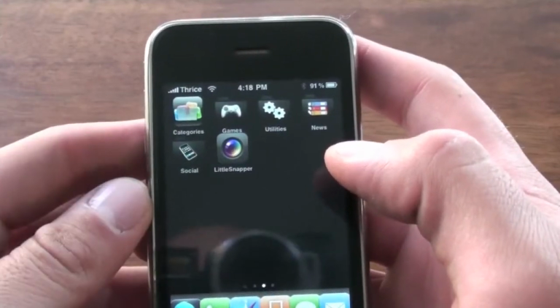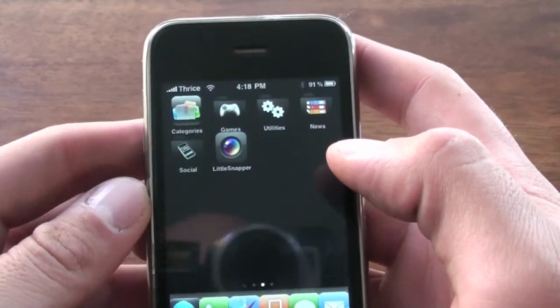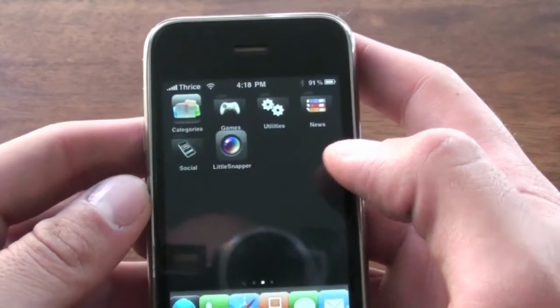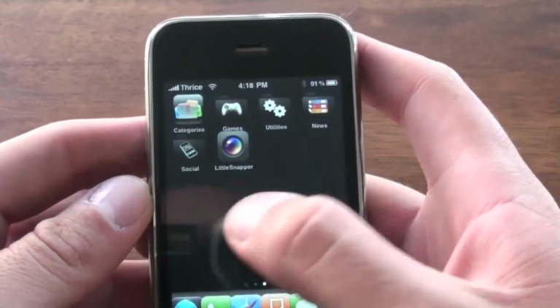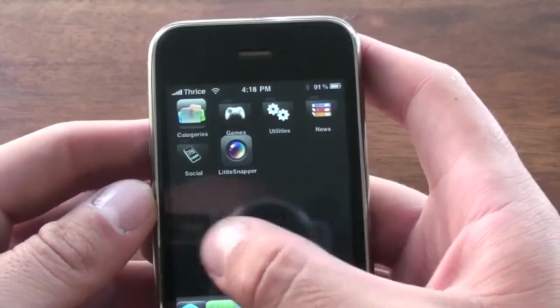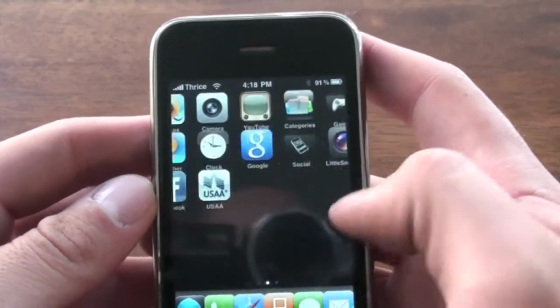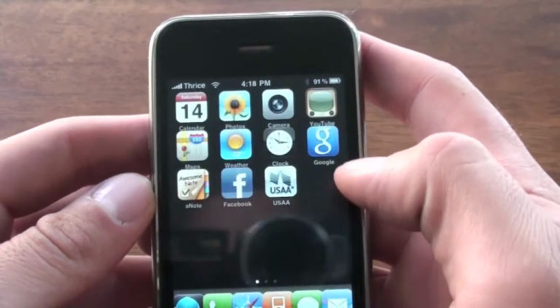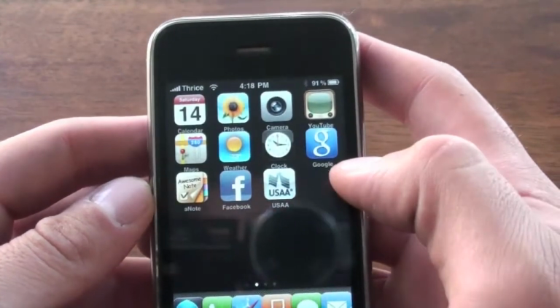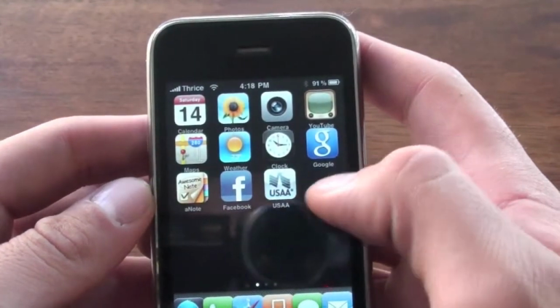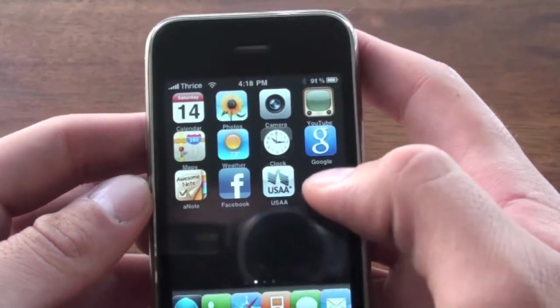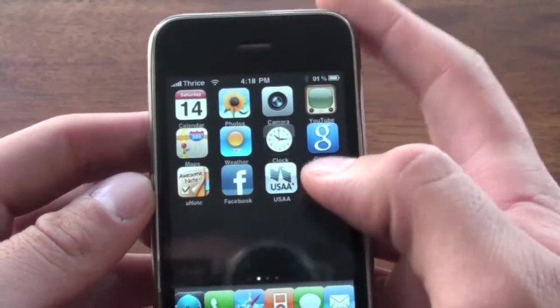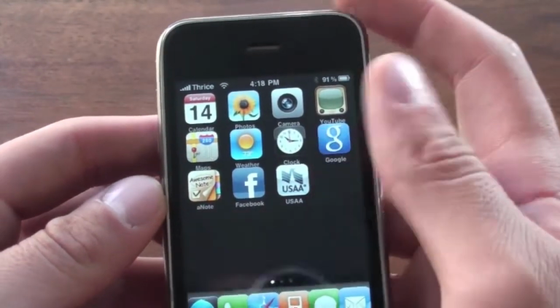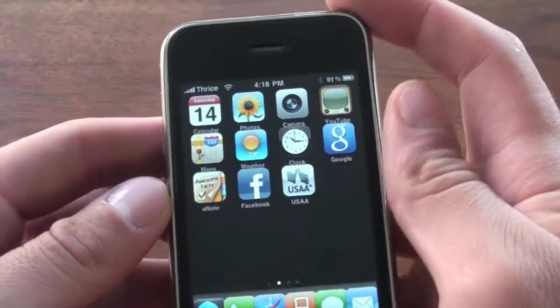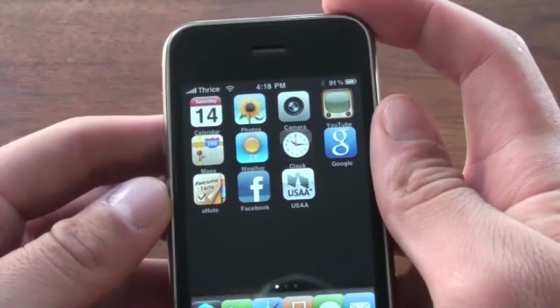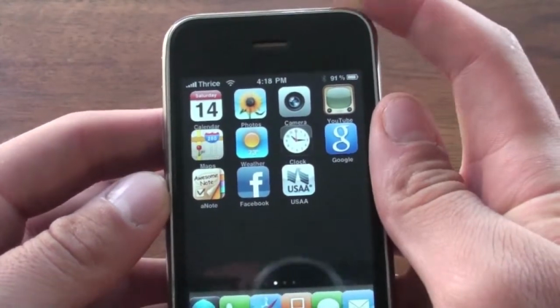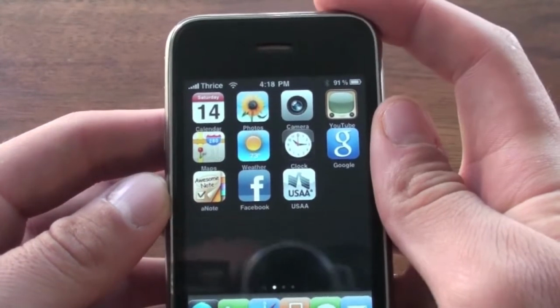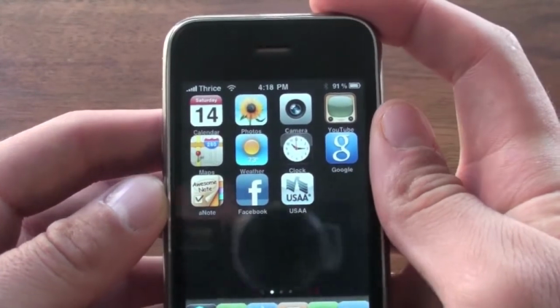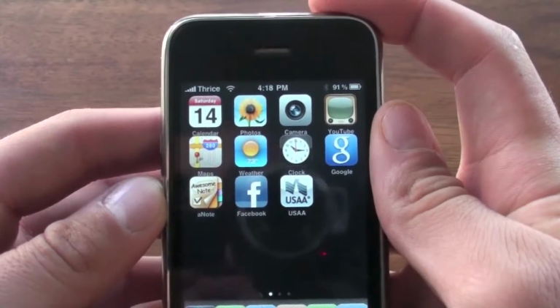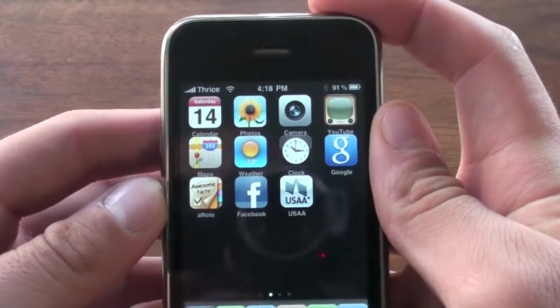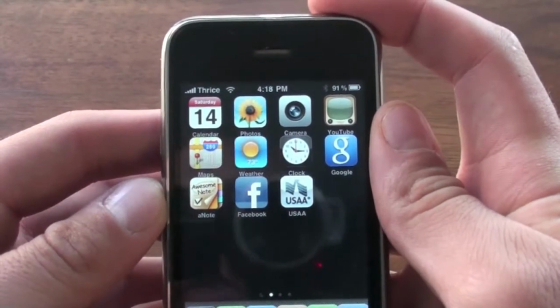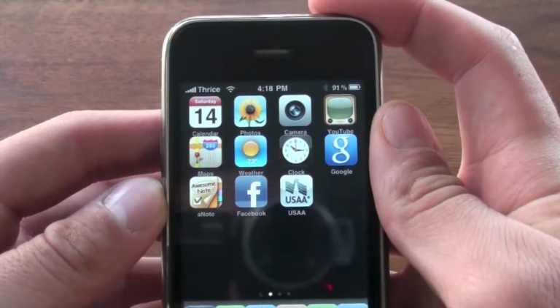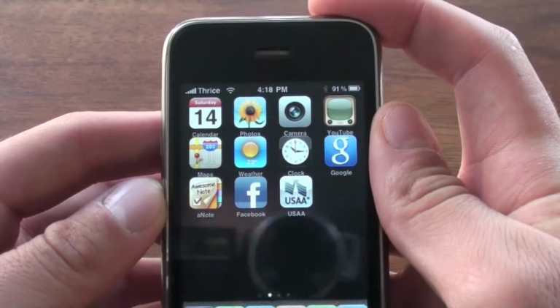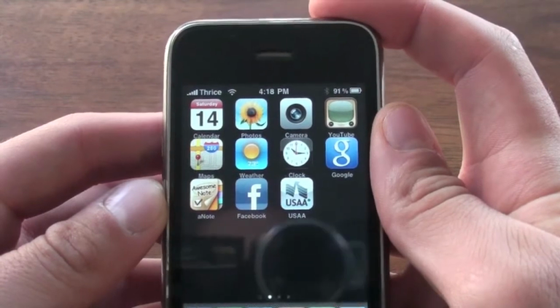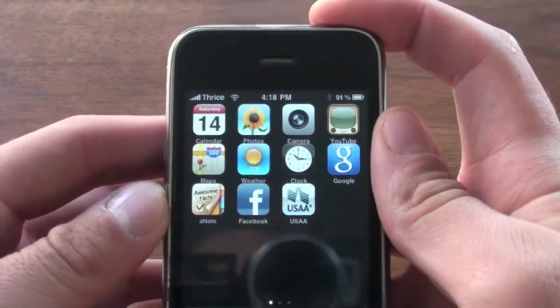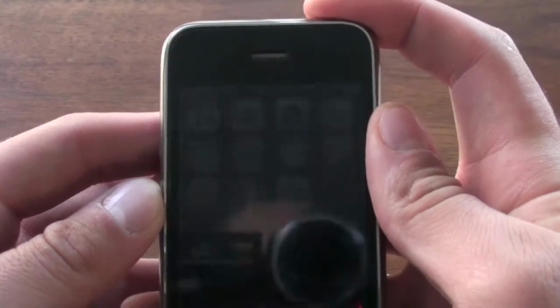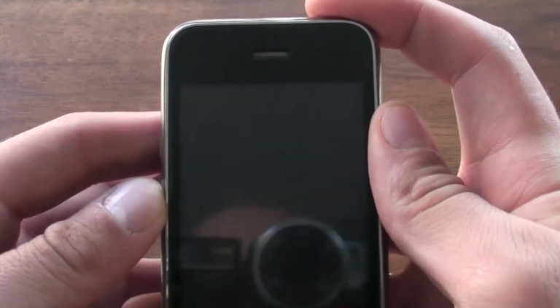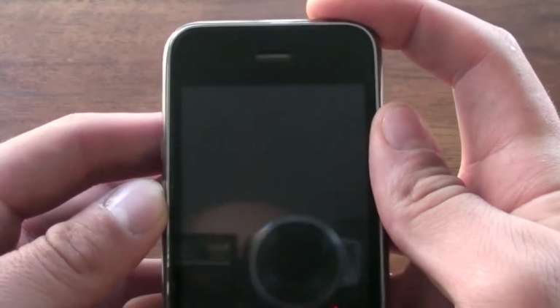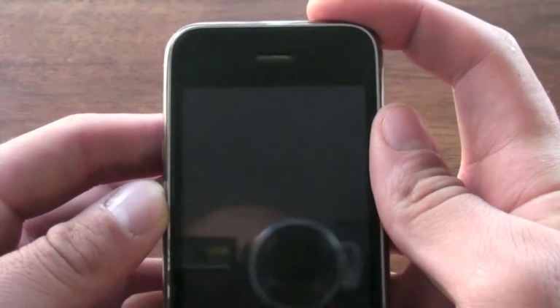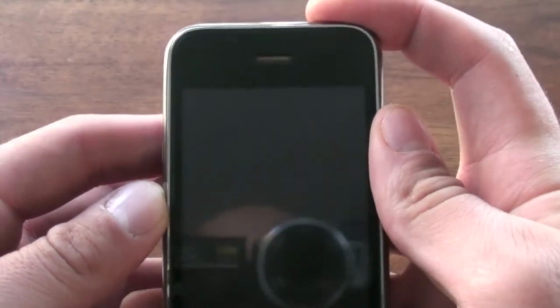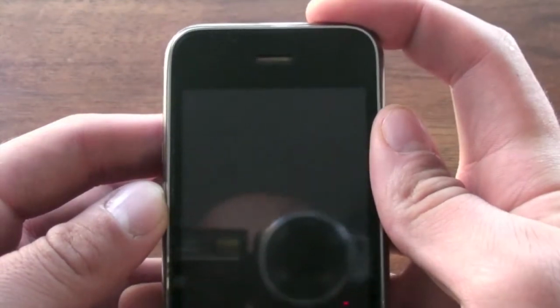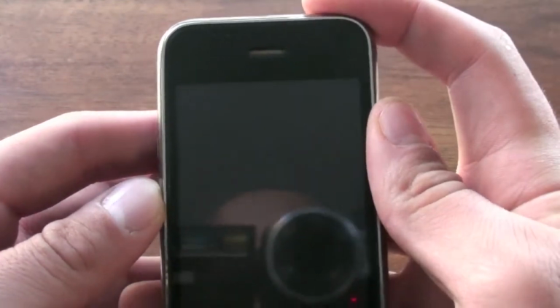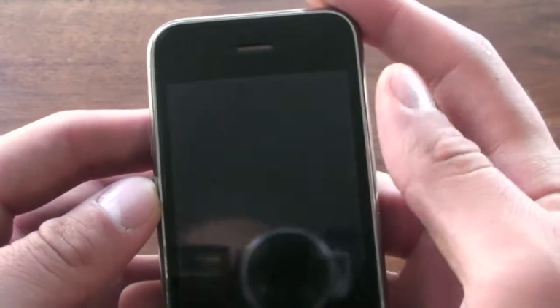Hey guys, how's it going? Recently I've made a couple changes to my iPhone, and I thought I would show you what I've done.